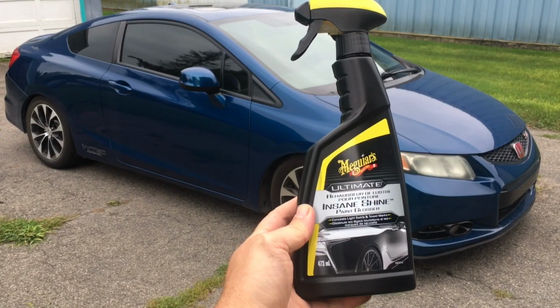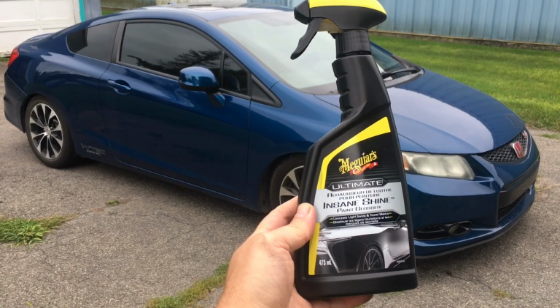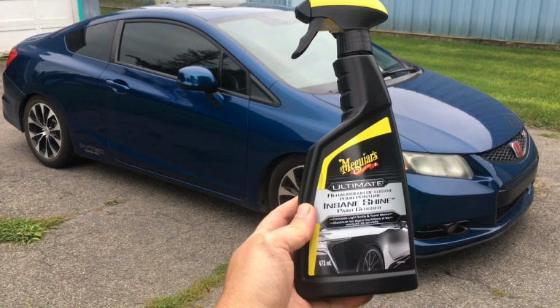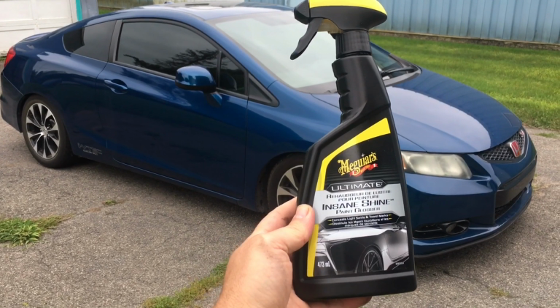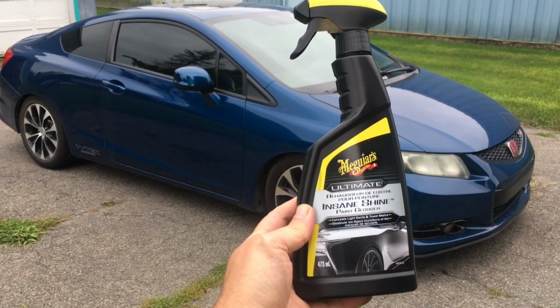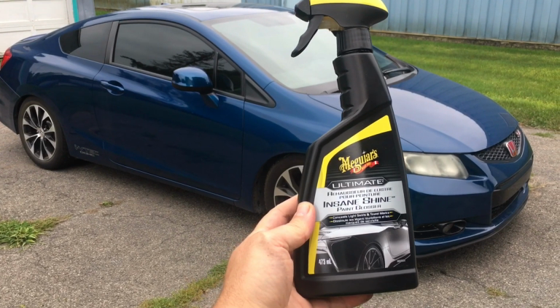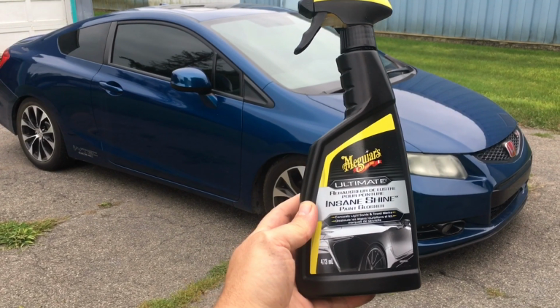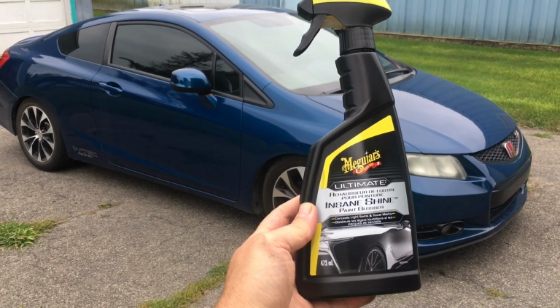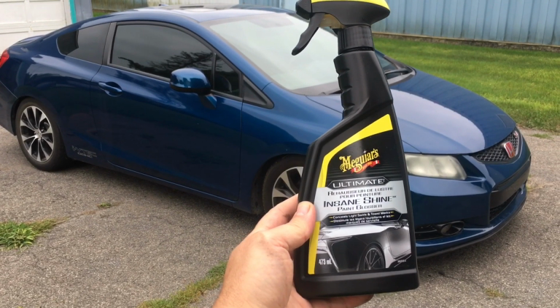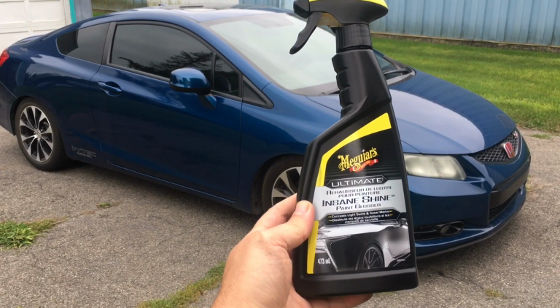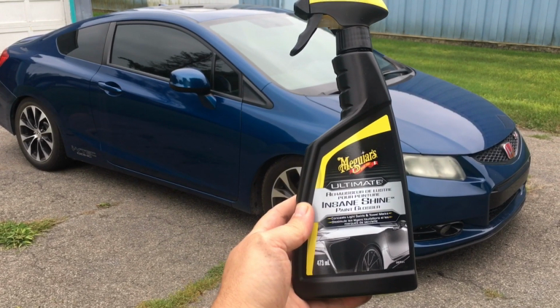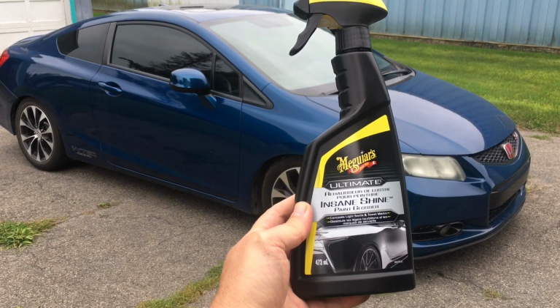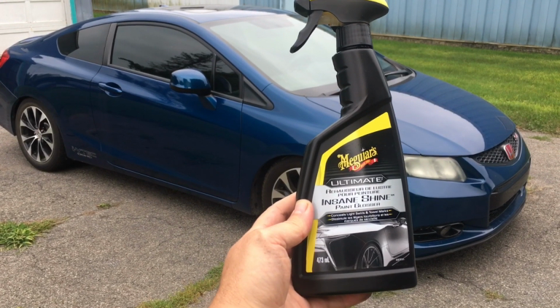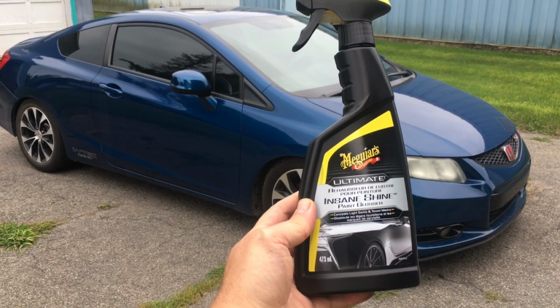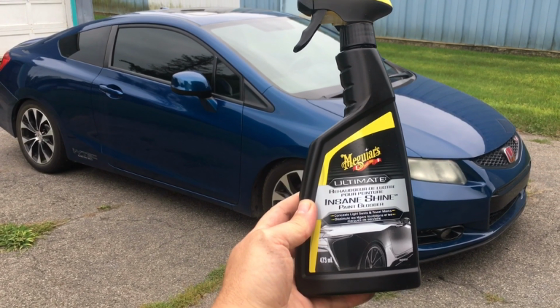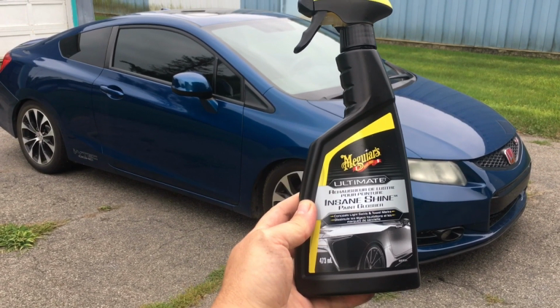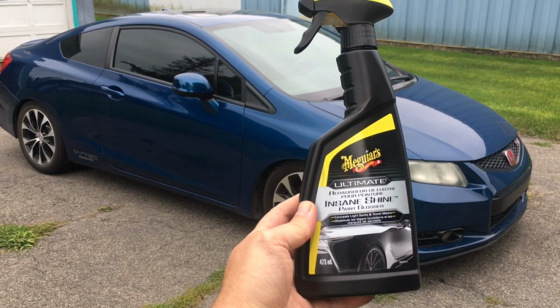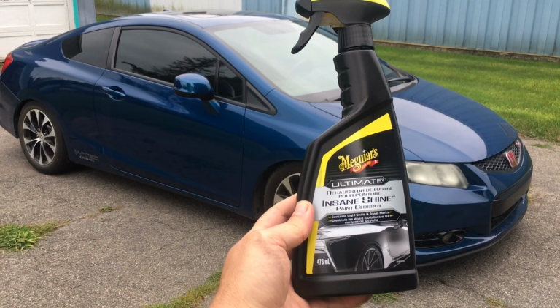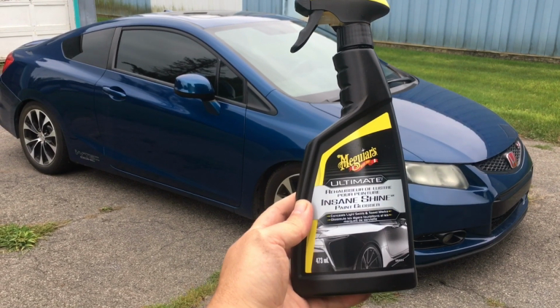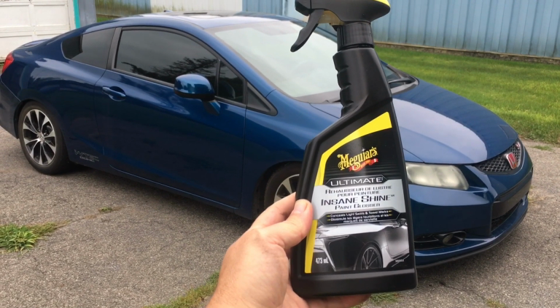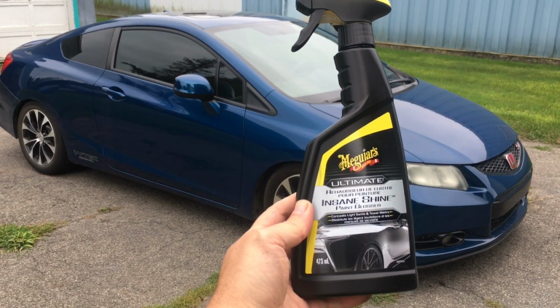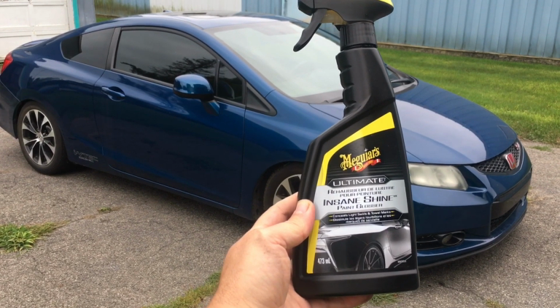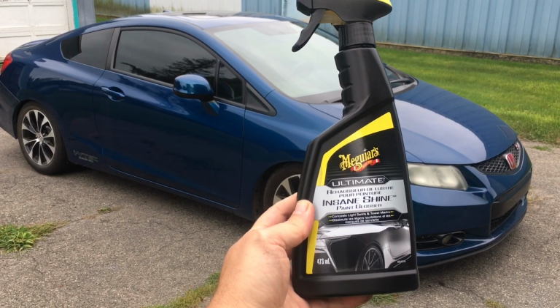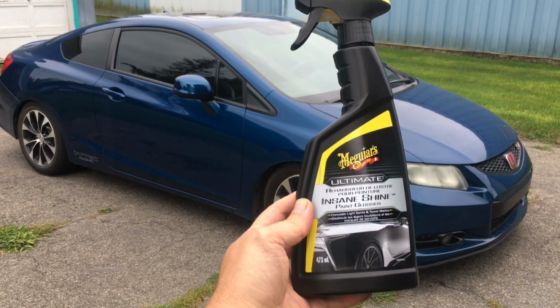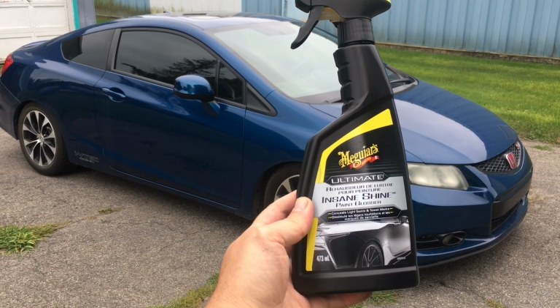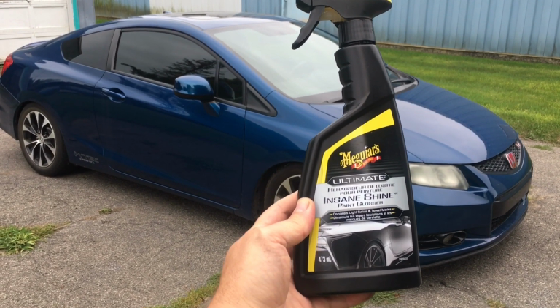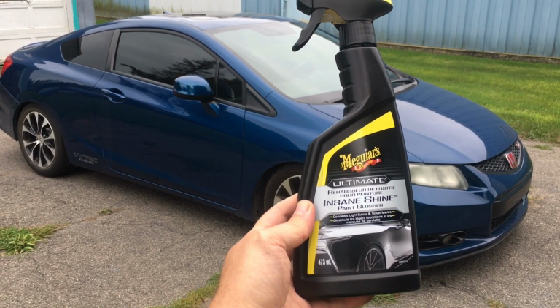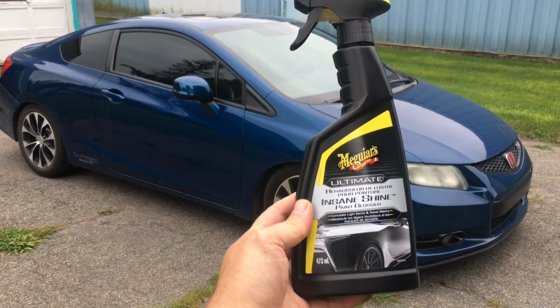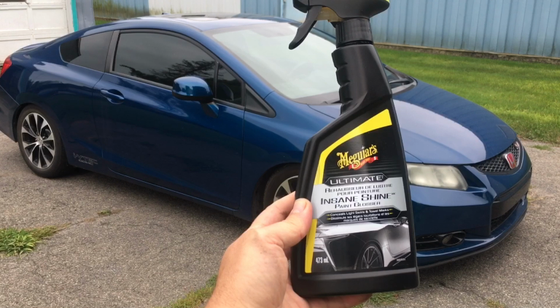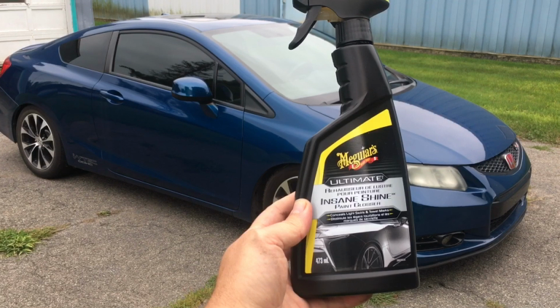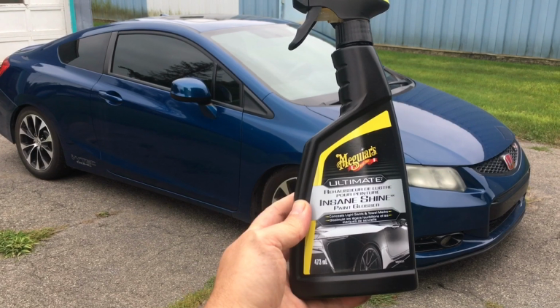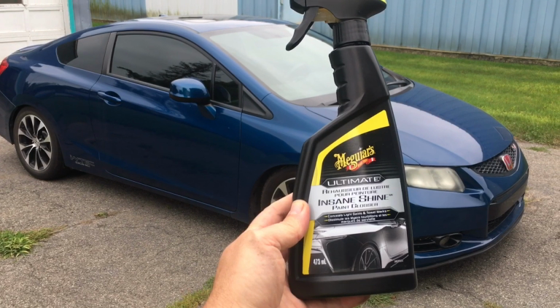Hello everyone, today I want to try out this product, the Meguiar's Insane Shine.